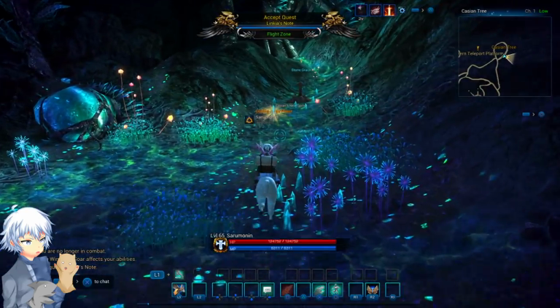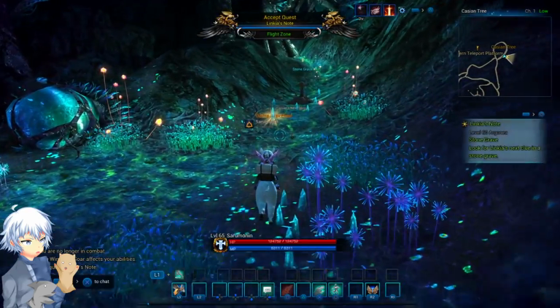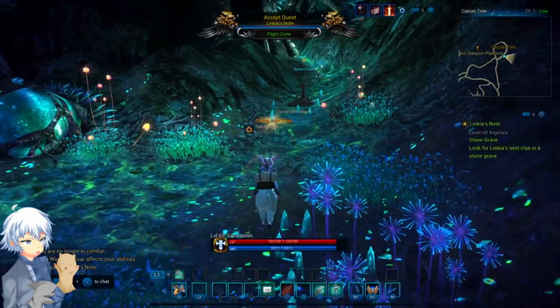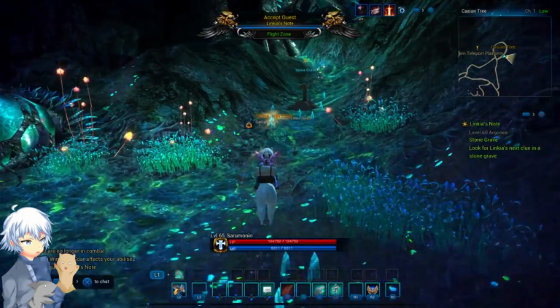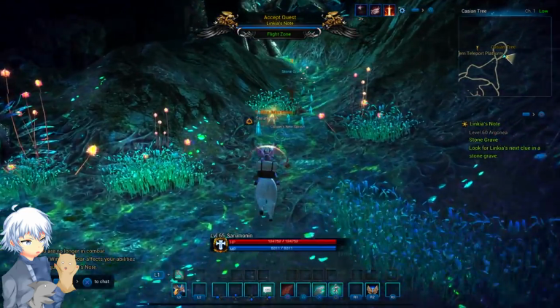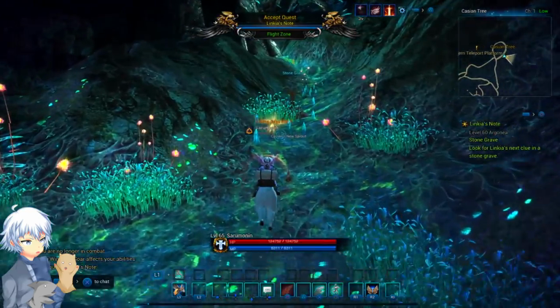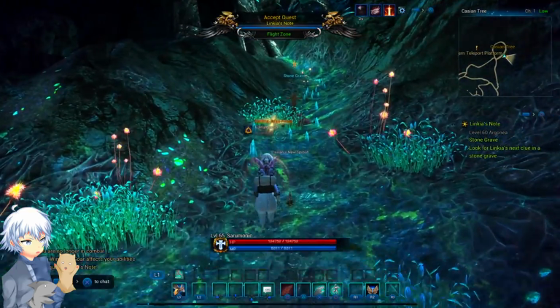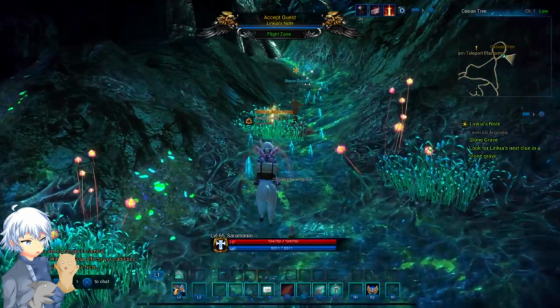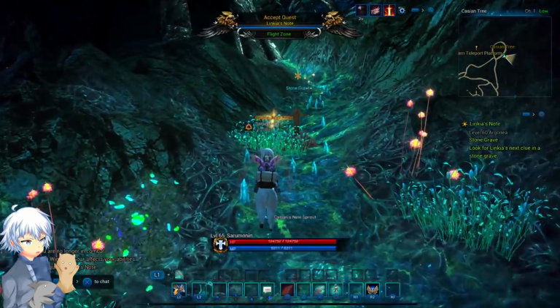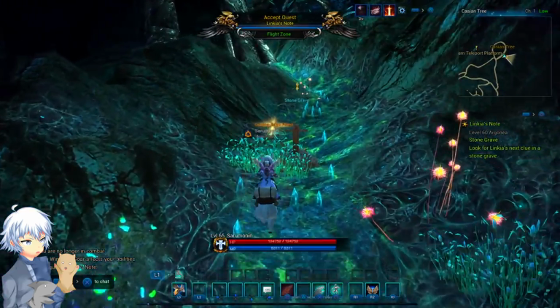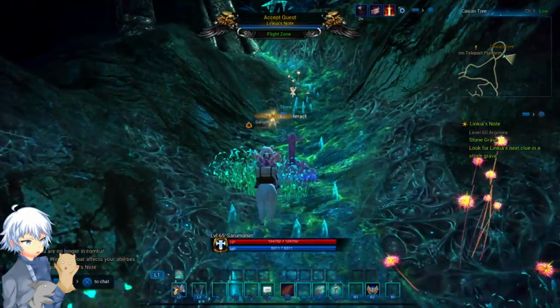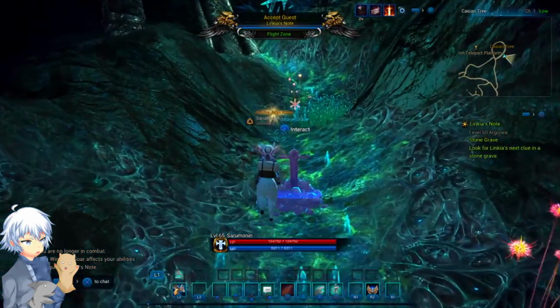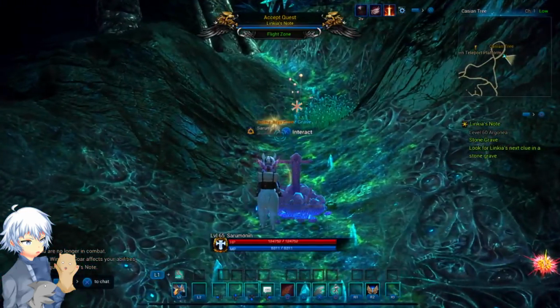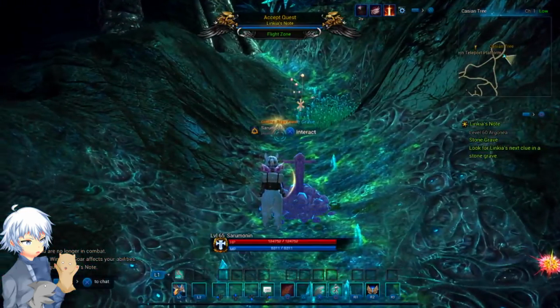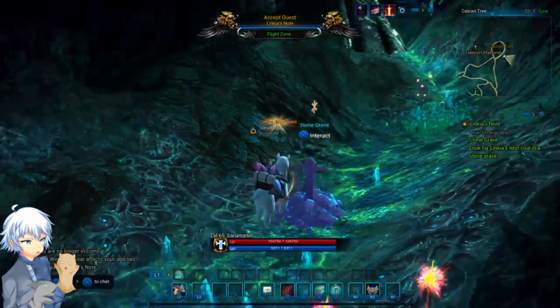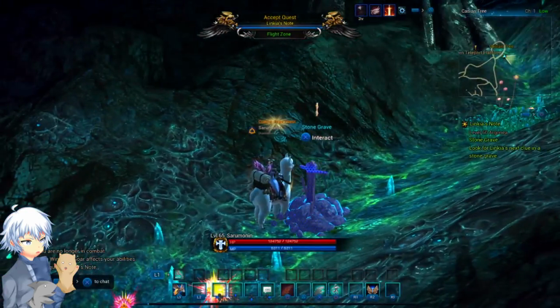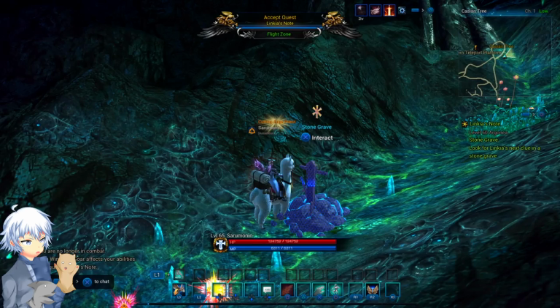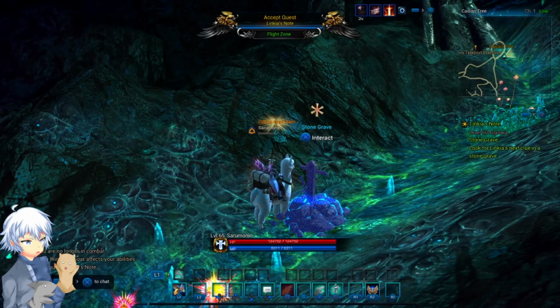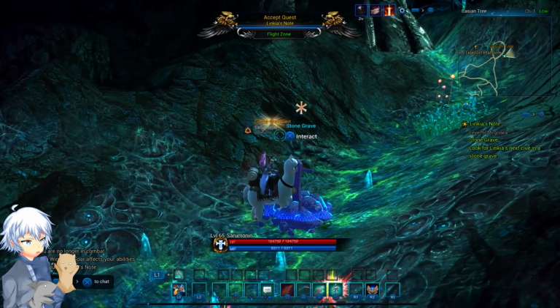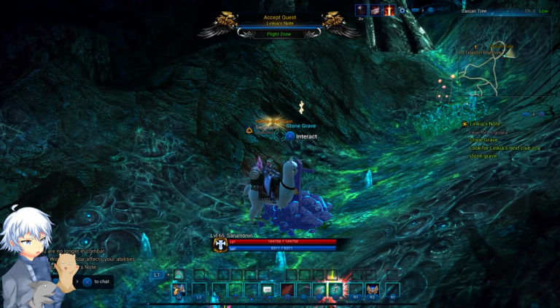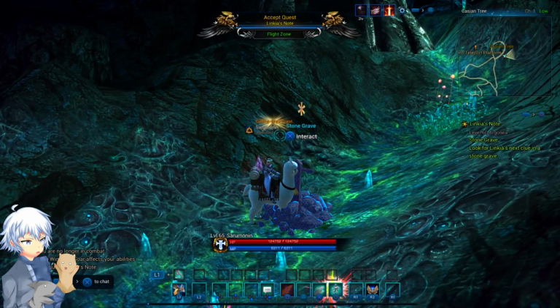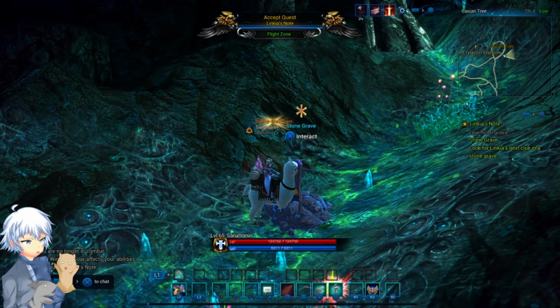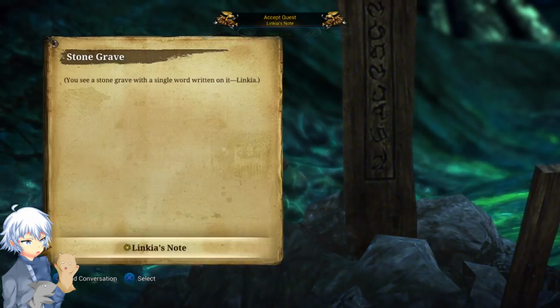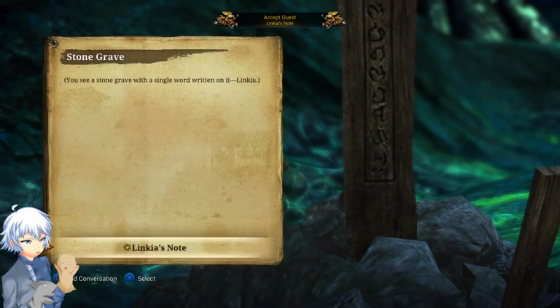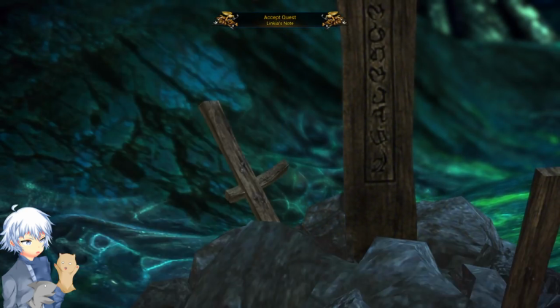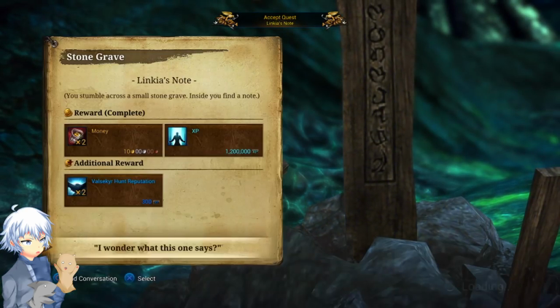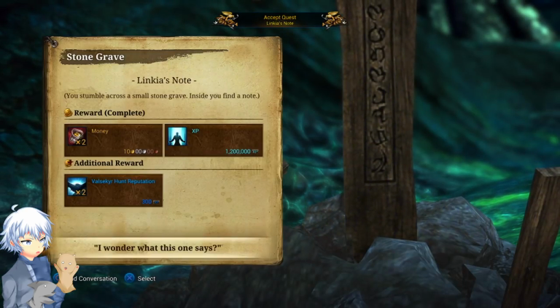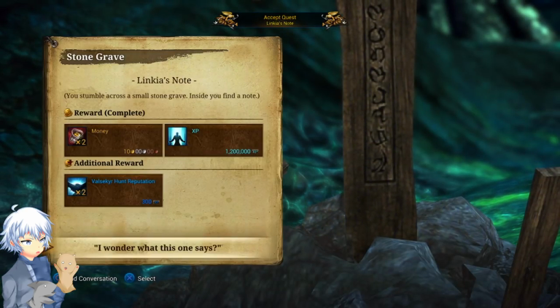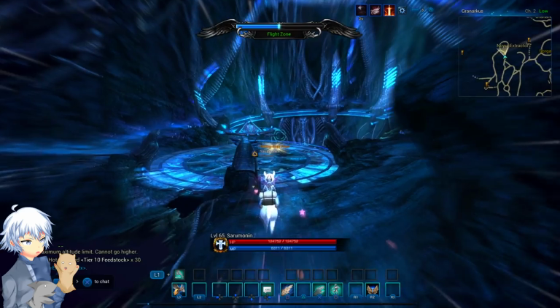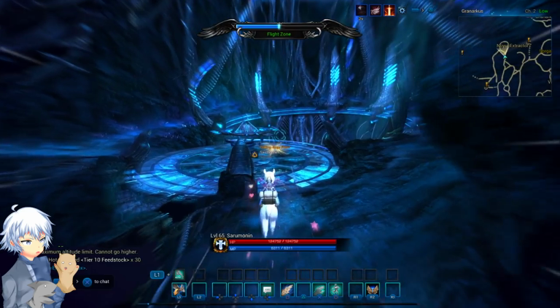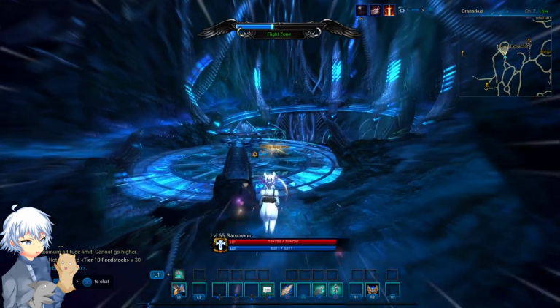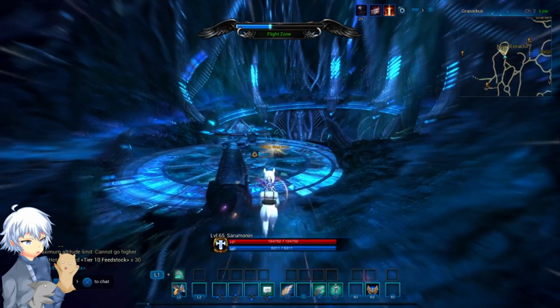Near the Cassian tree will be the next location. Simply accept it and you'll be able to go to the next two locations. And that's it for Argonia.